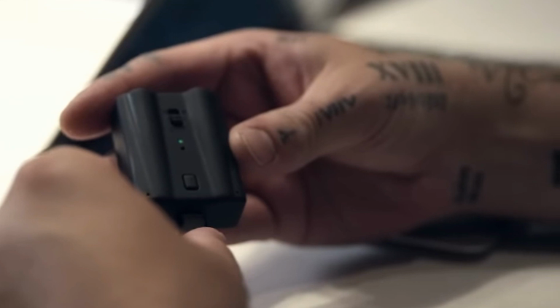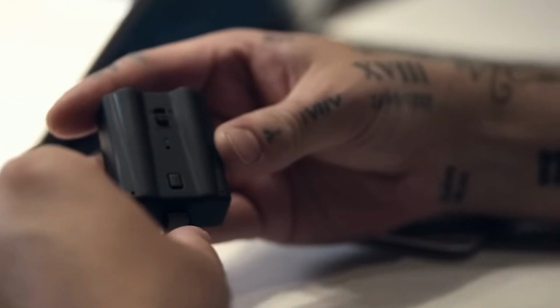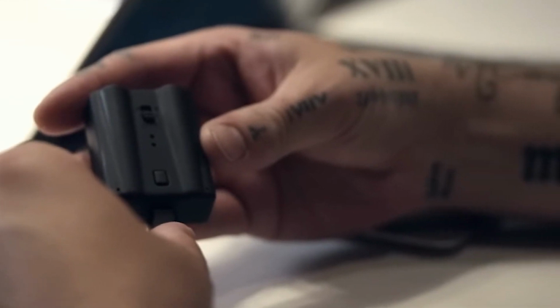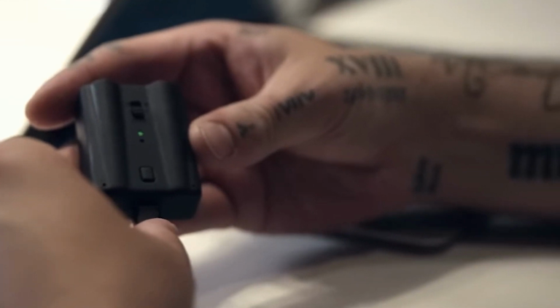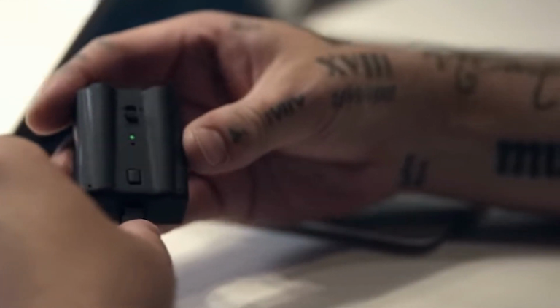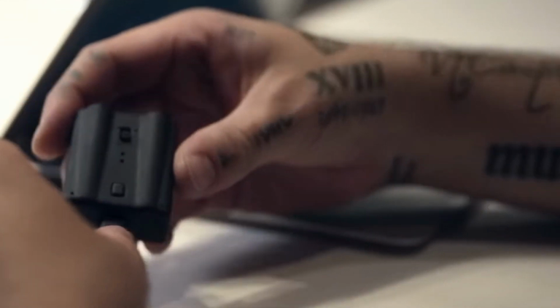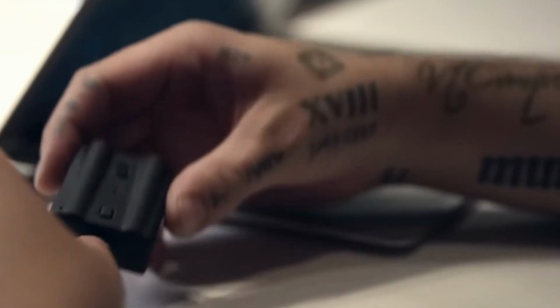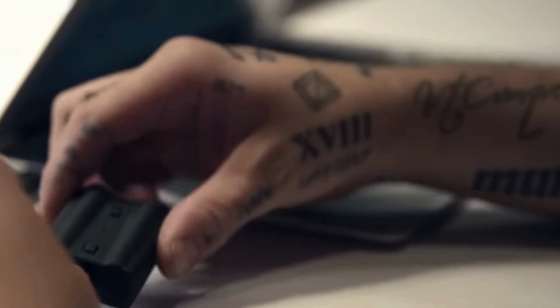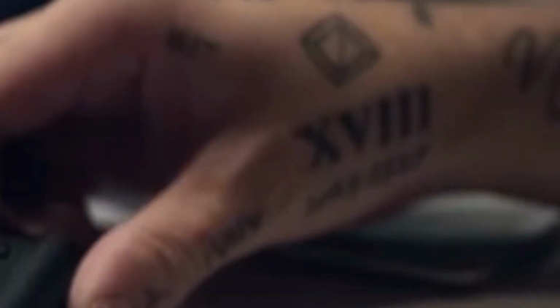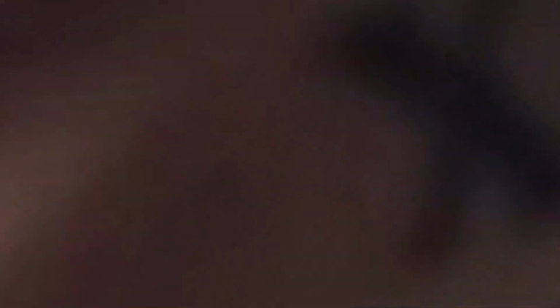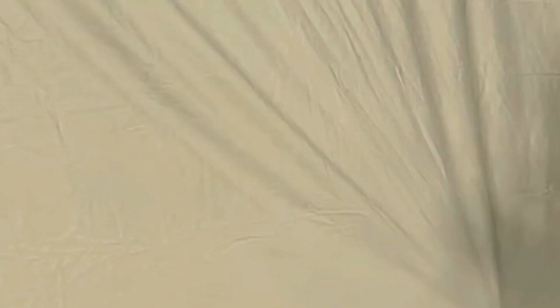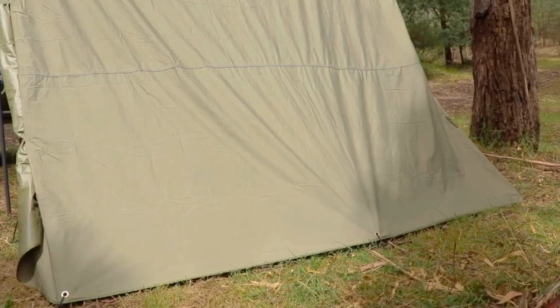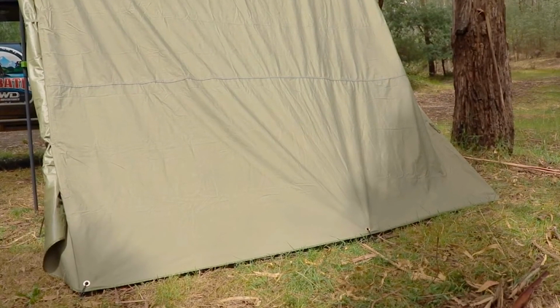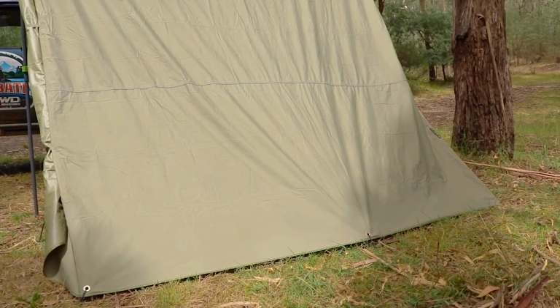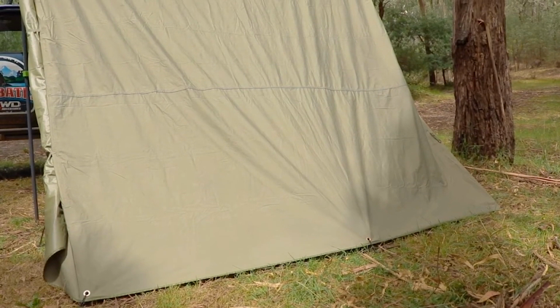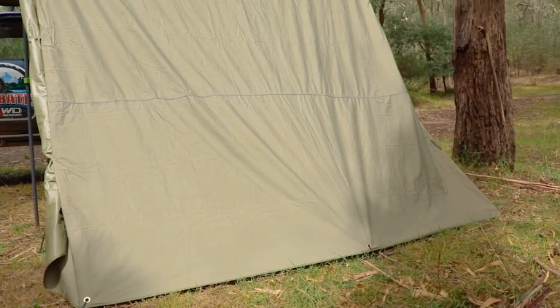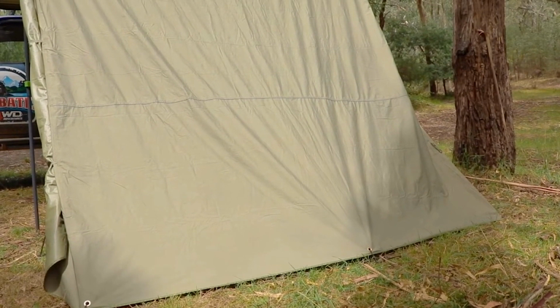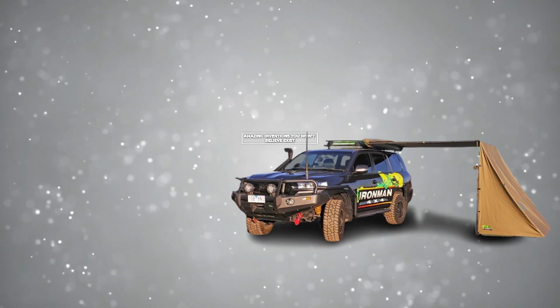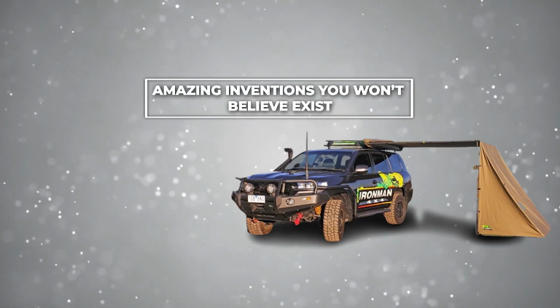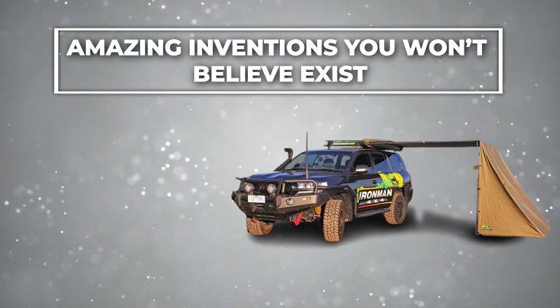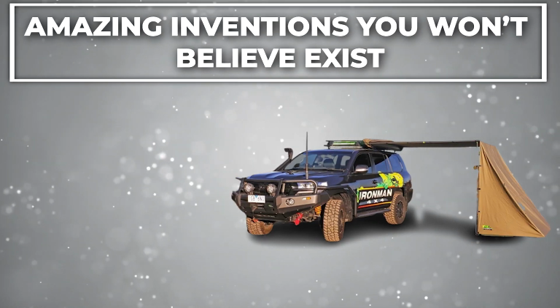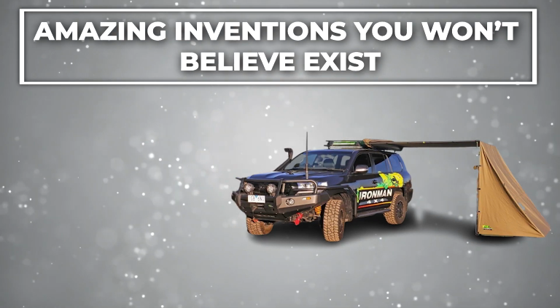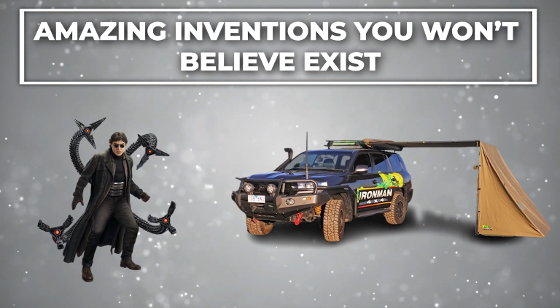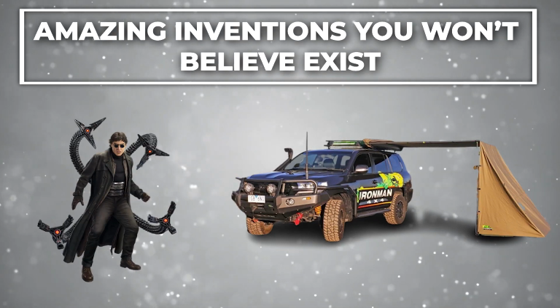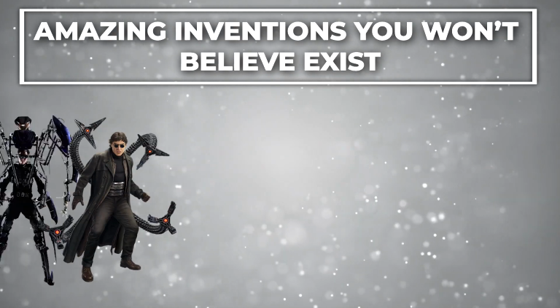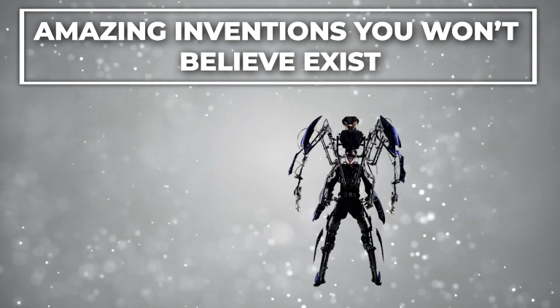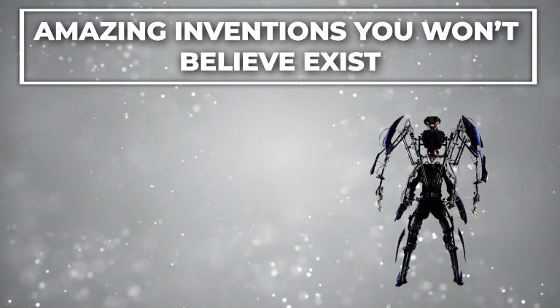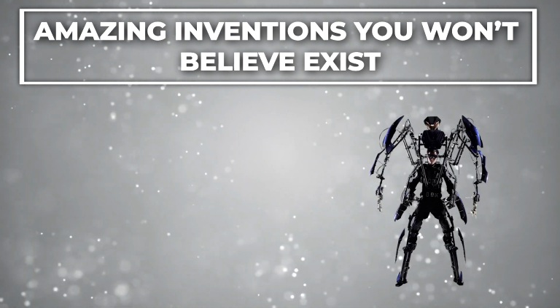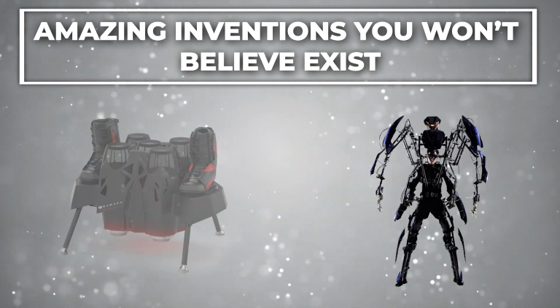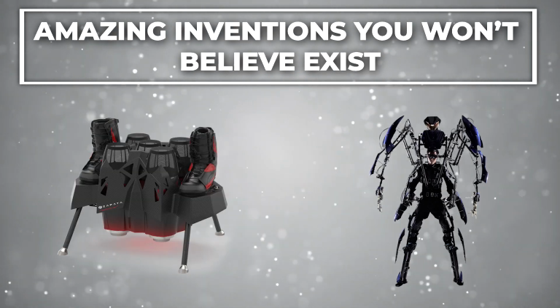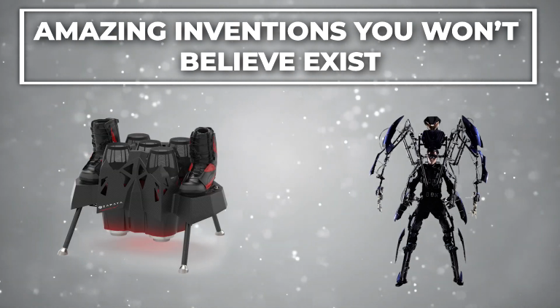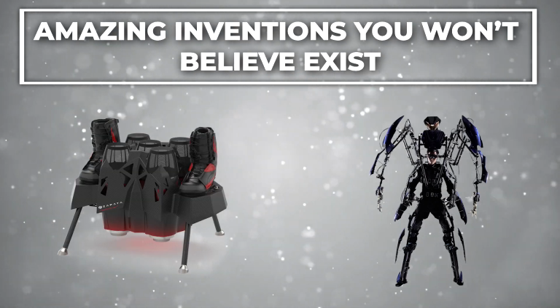In today's video, we will be talking about amazing inventions you won't believe exist.